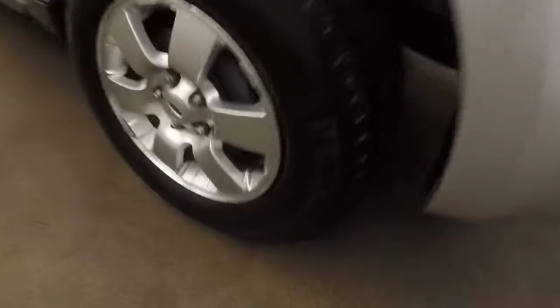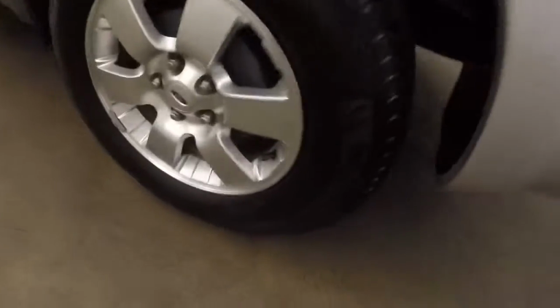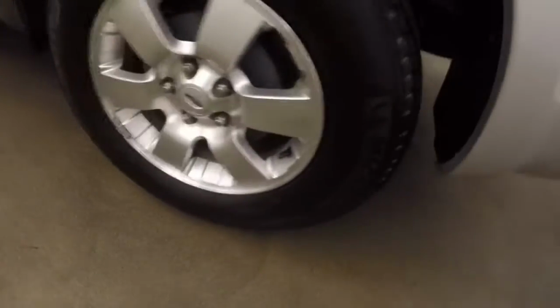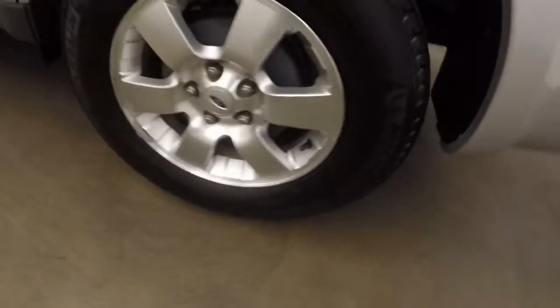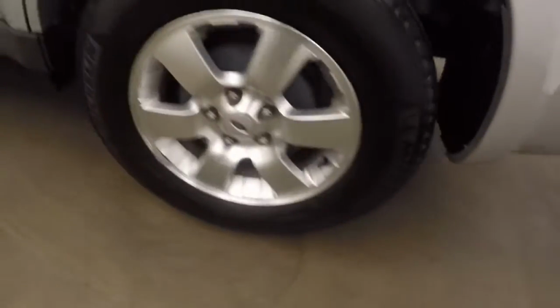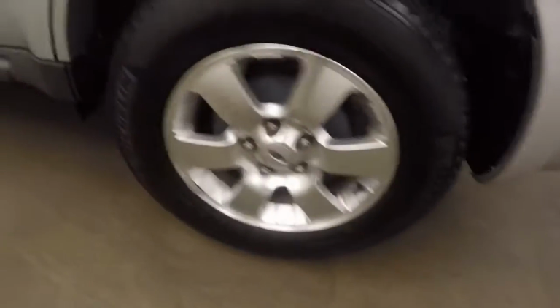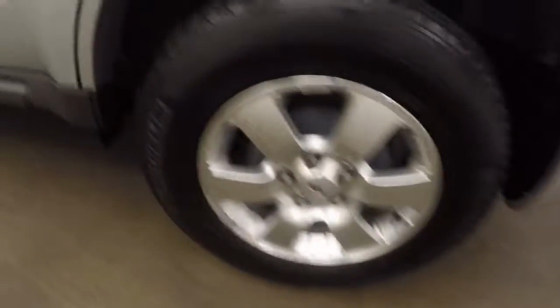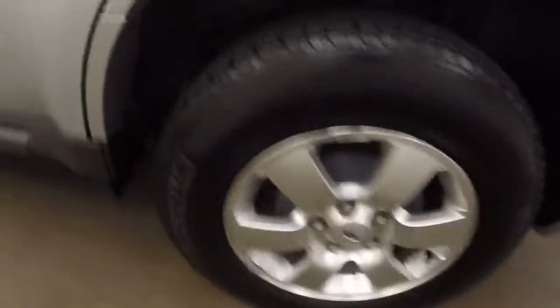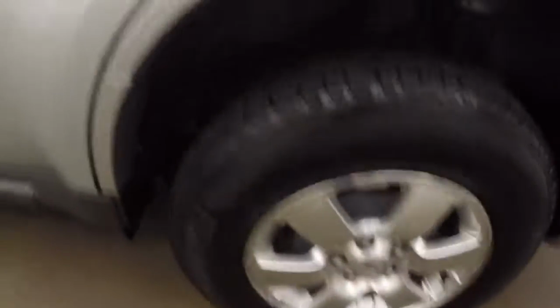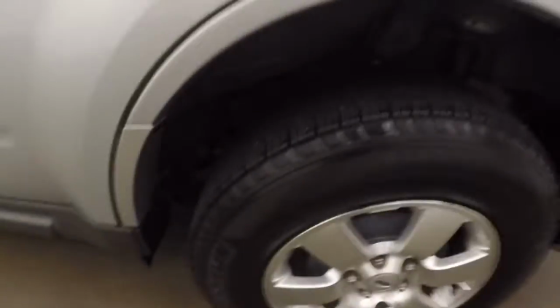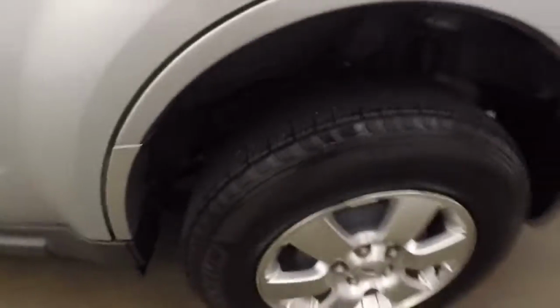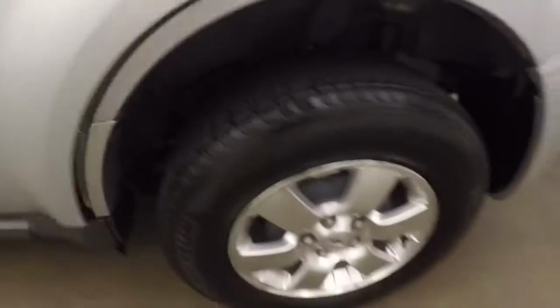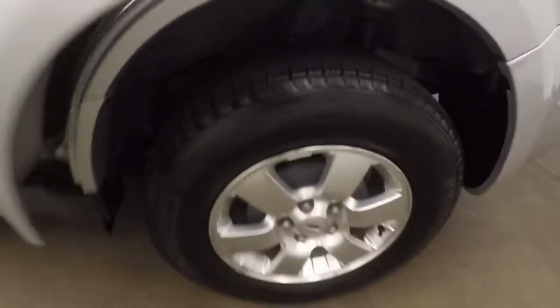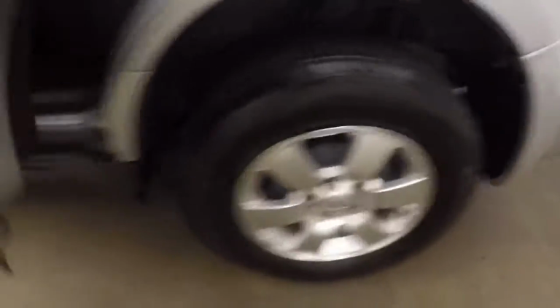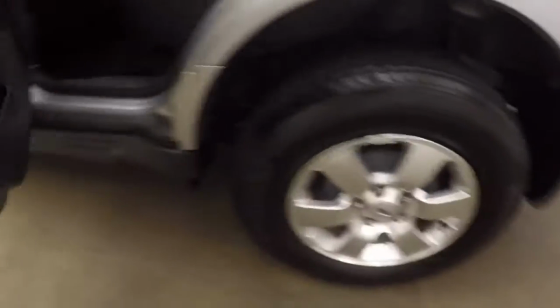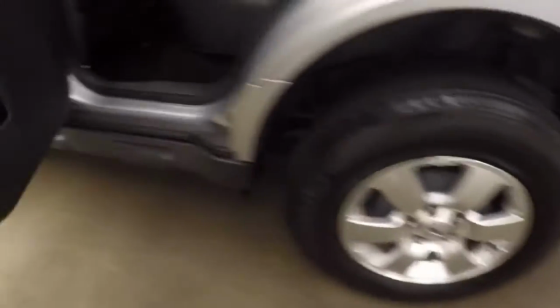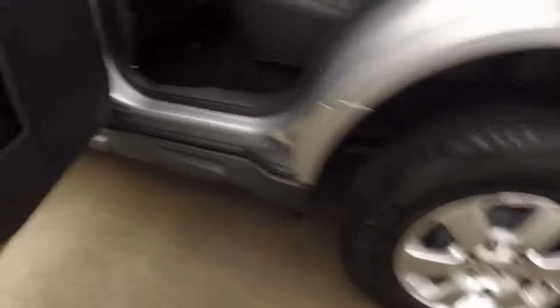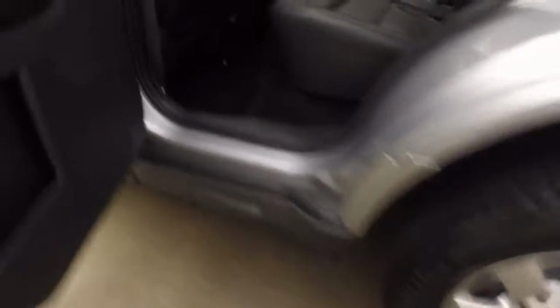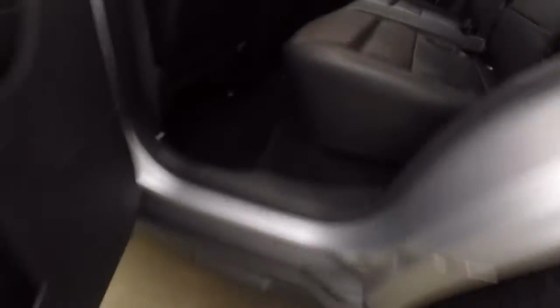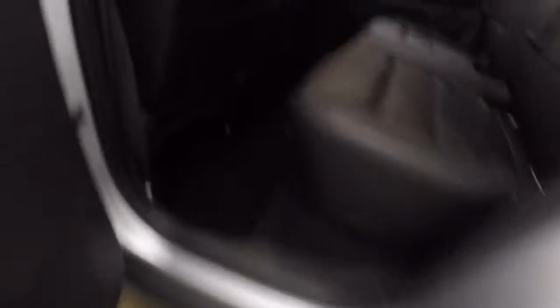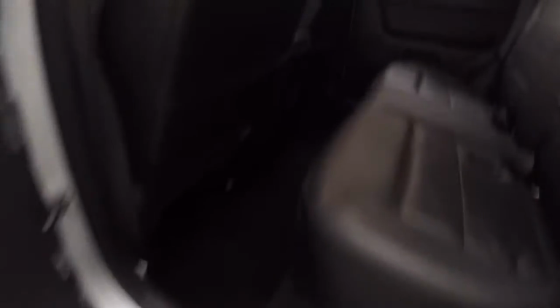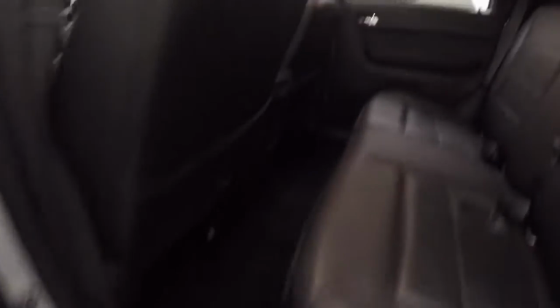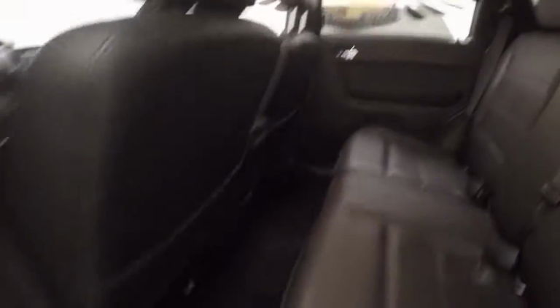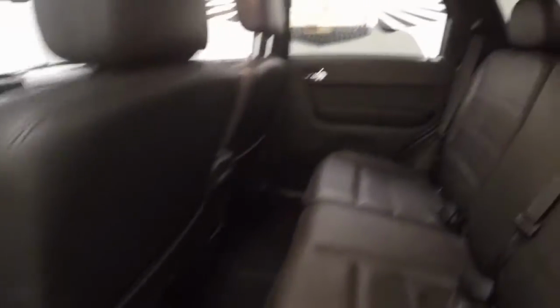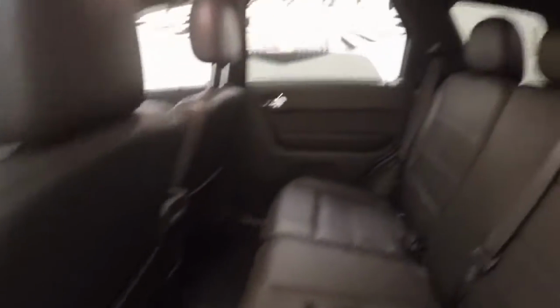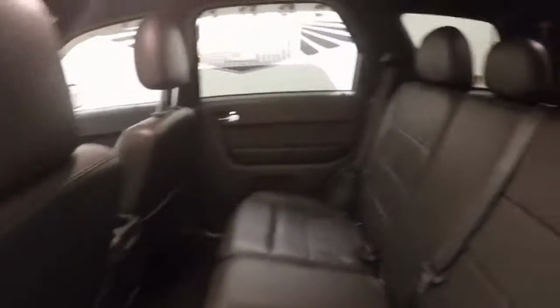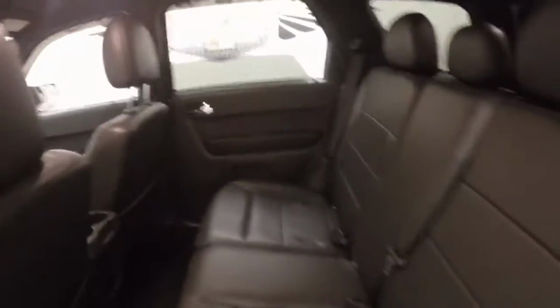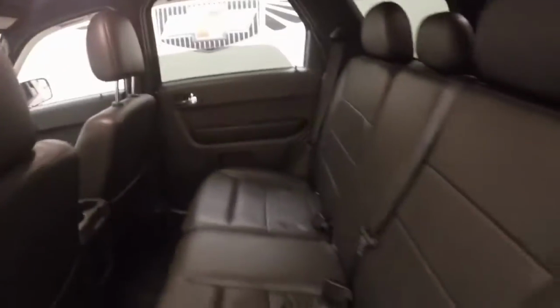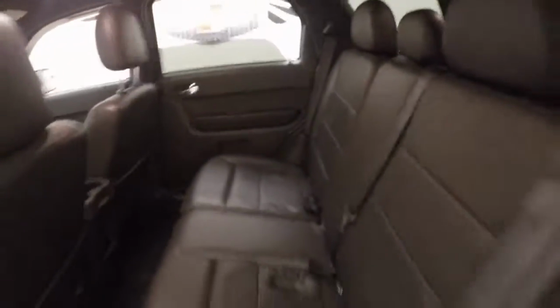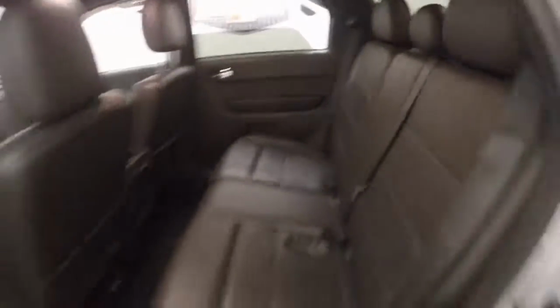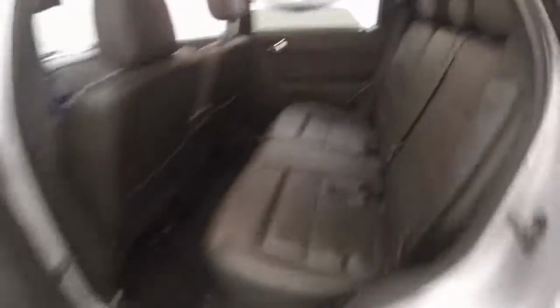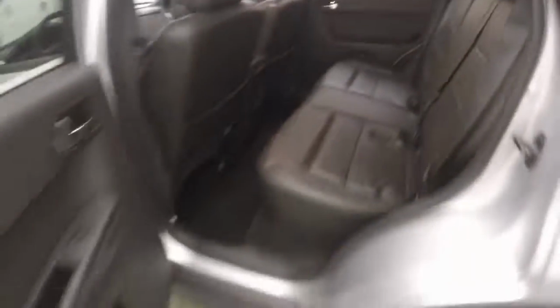Got your alloy wheels. Interior is in good shape, plenty of room for passengers.